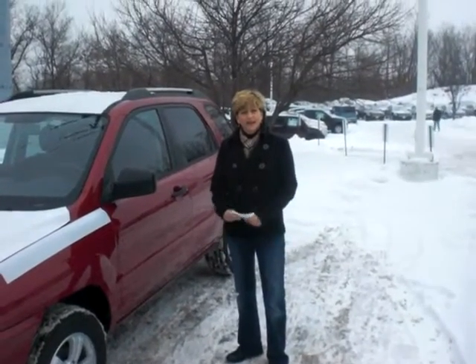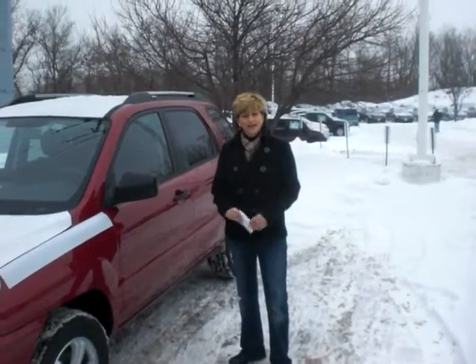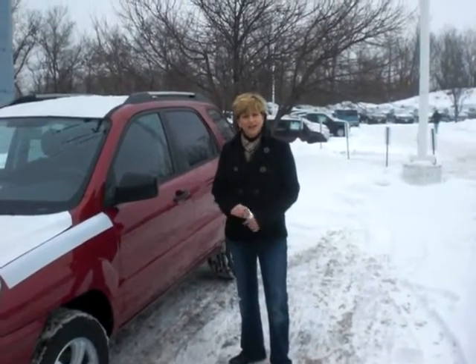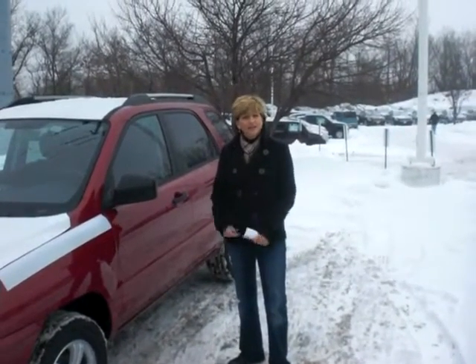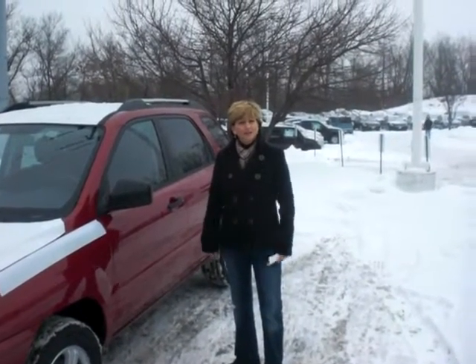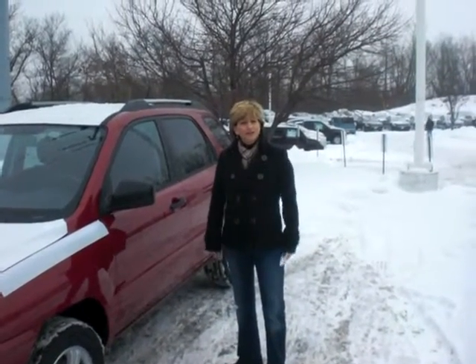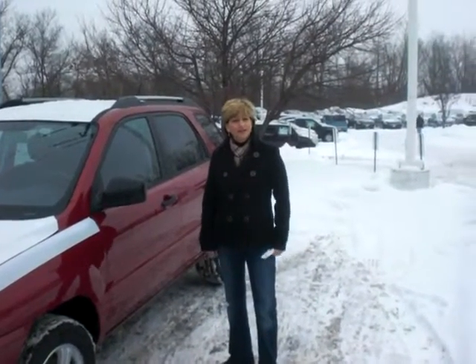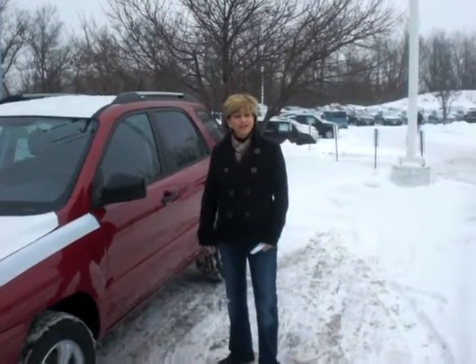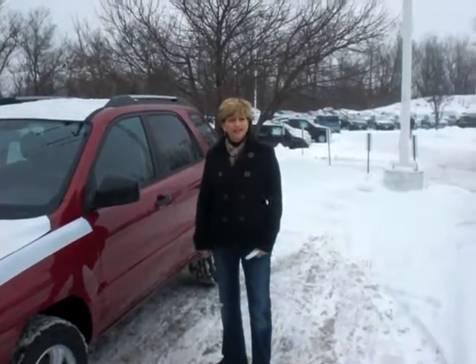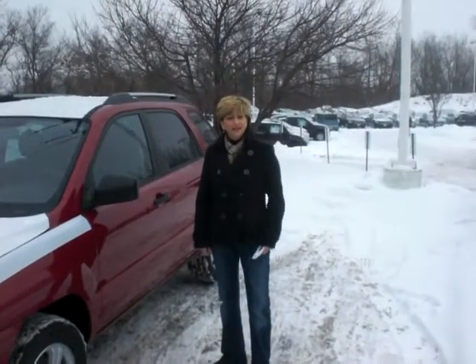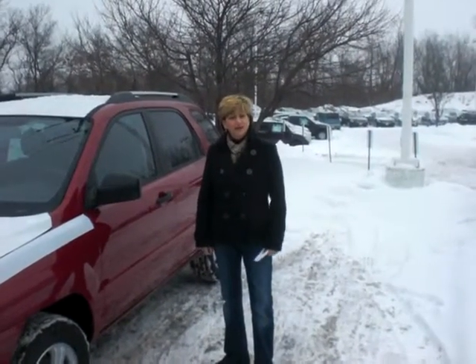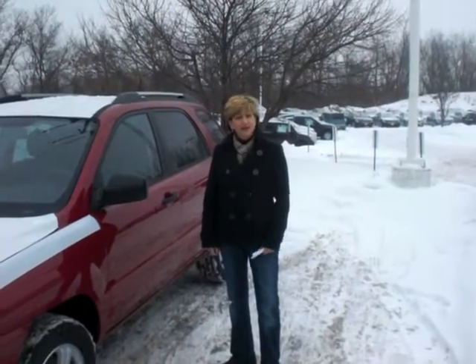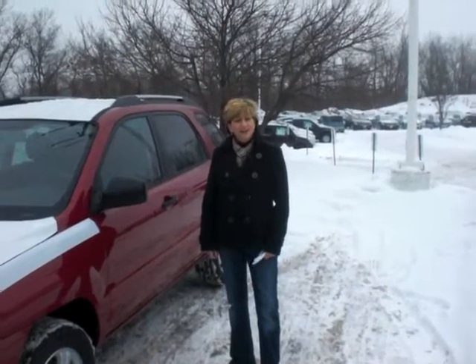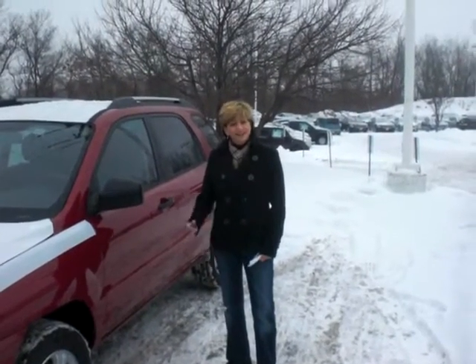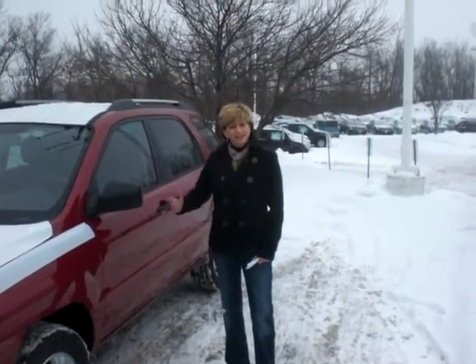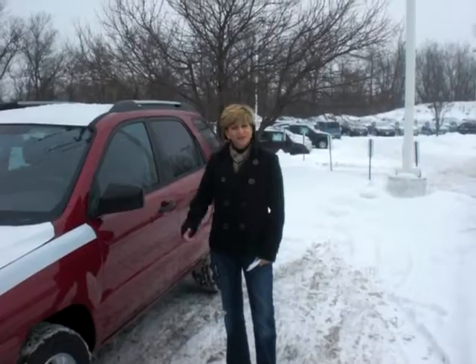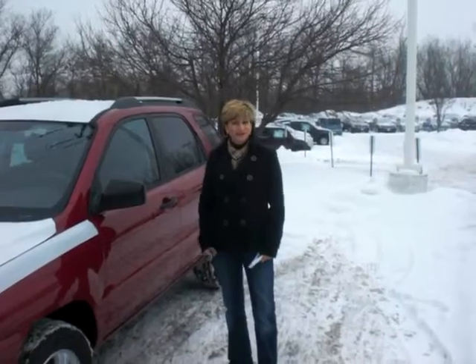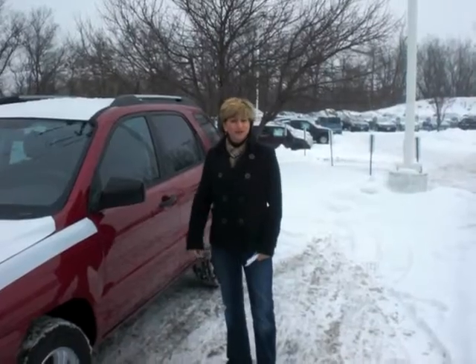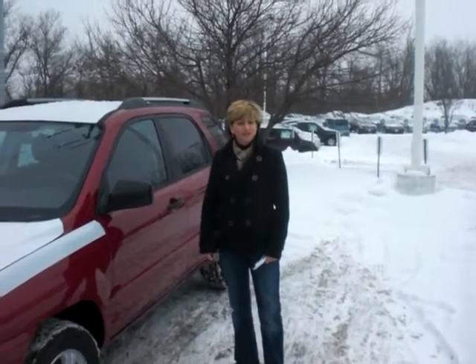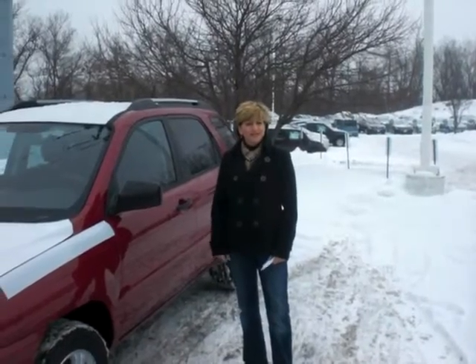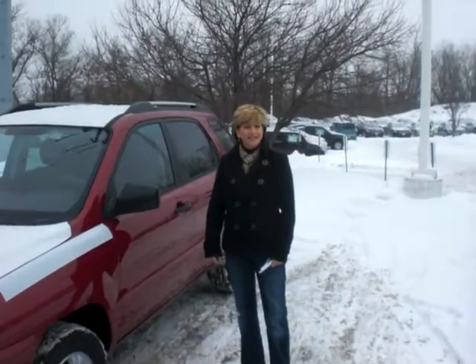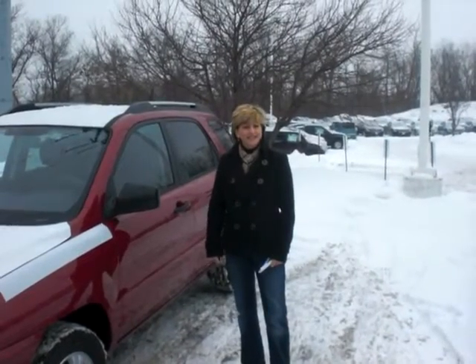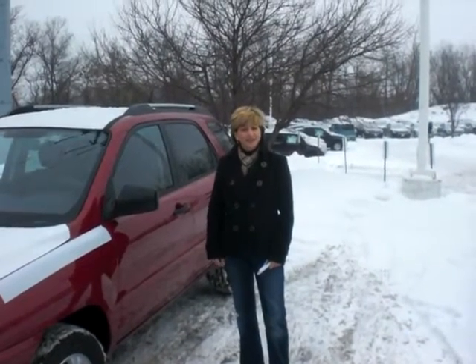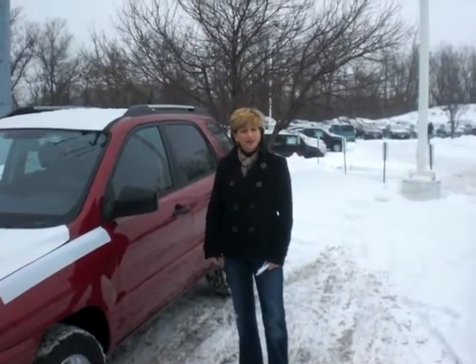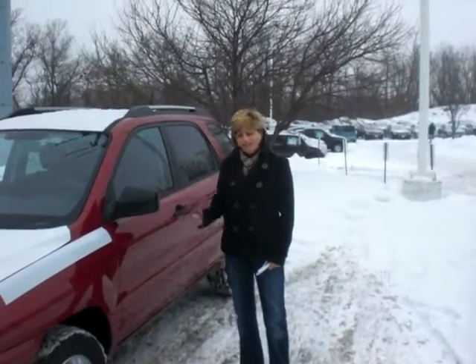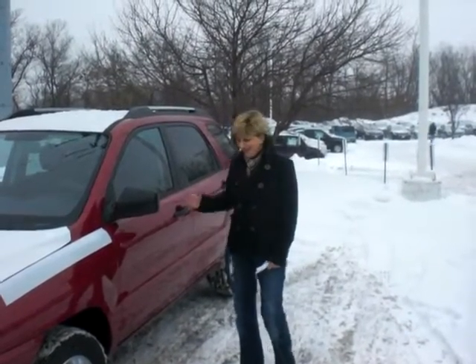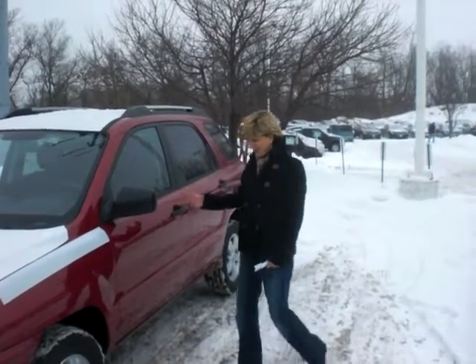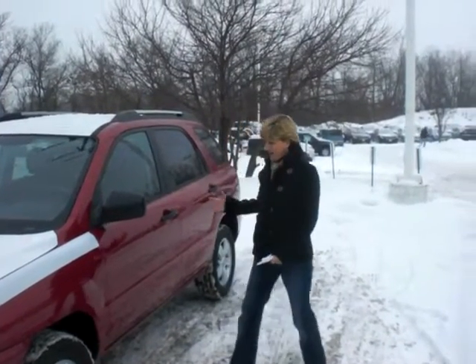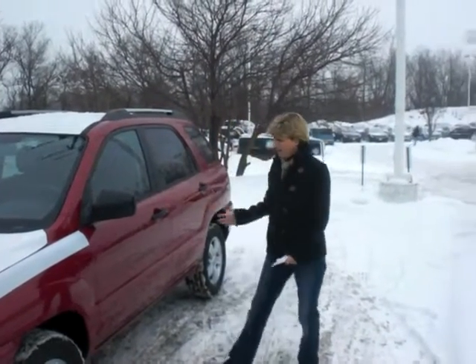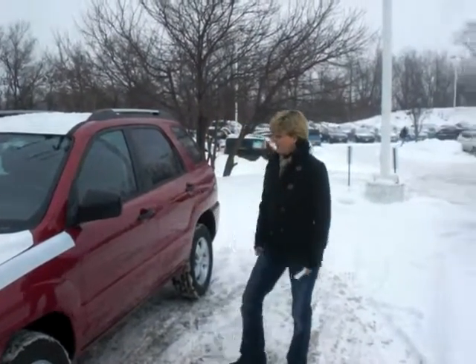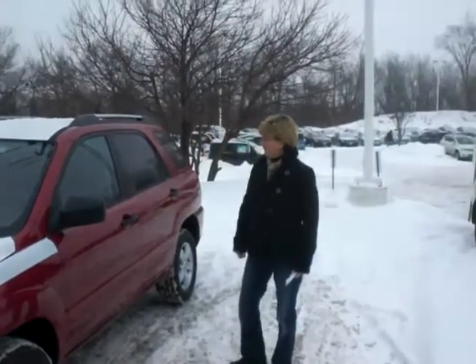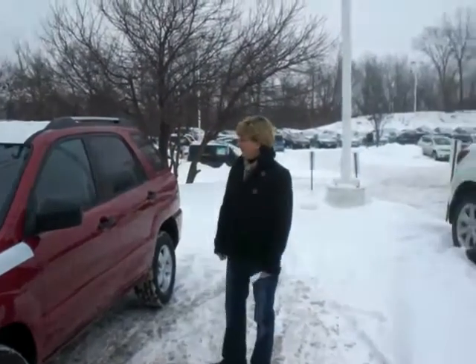Hey Shannon, it's Sue at Lutheran Nissan Kia in Inver Grove Heights. Got your inquiry on the 2010 Kia Sportage in the Volcanic Red for you.